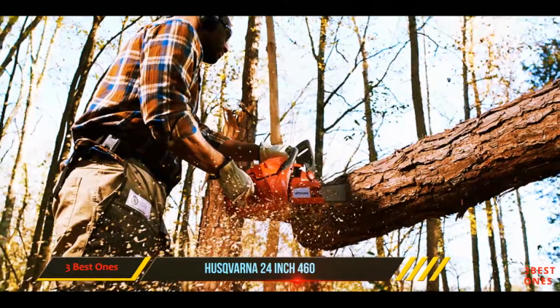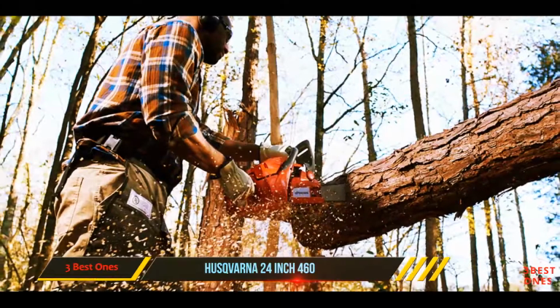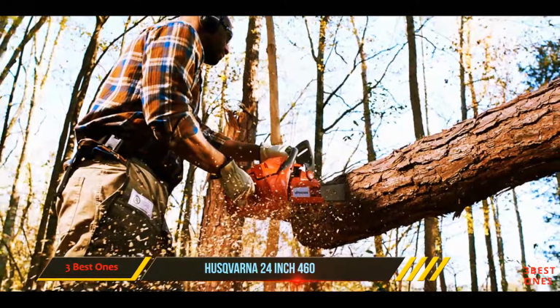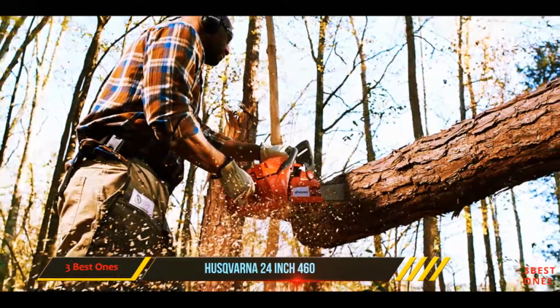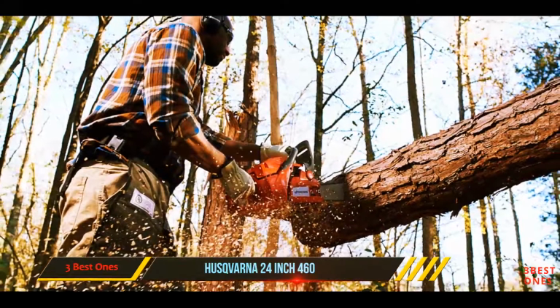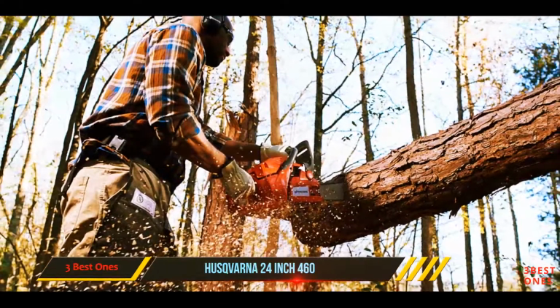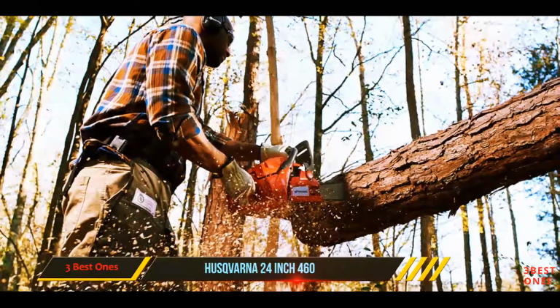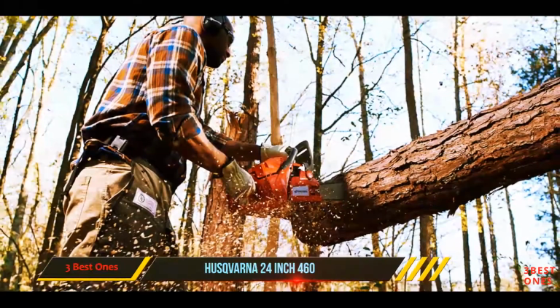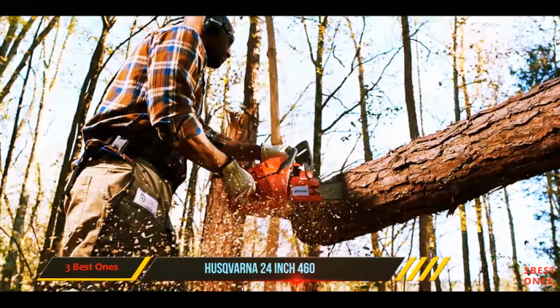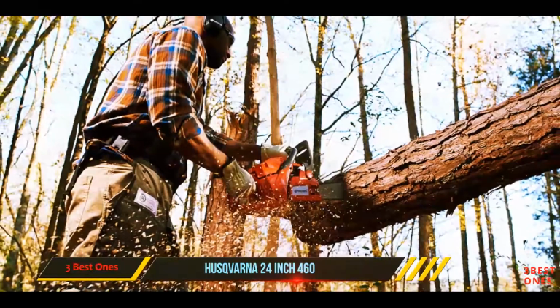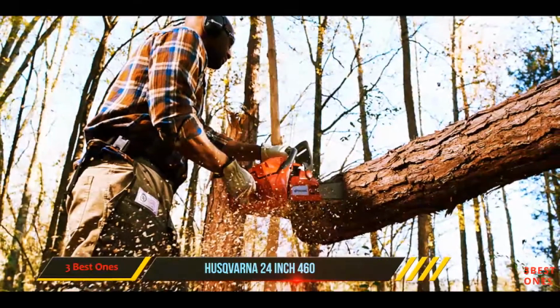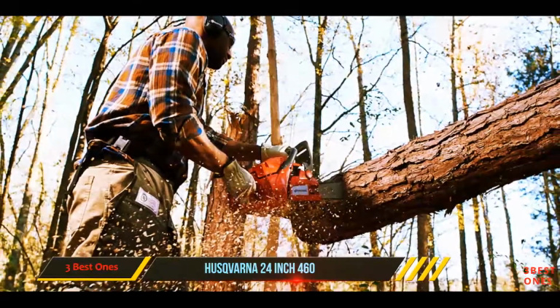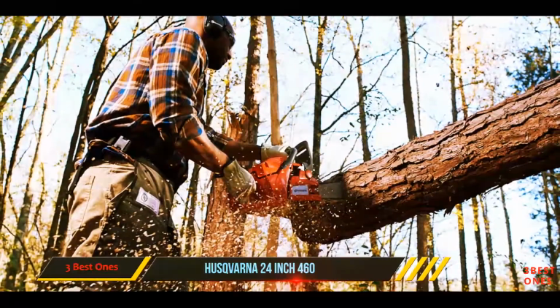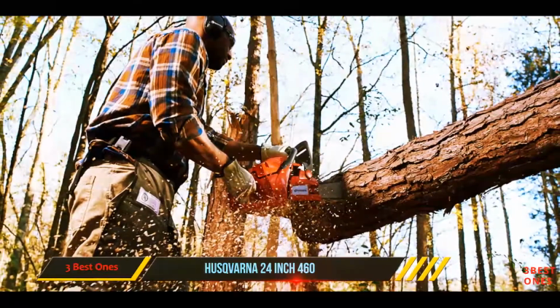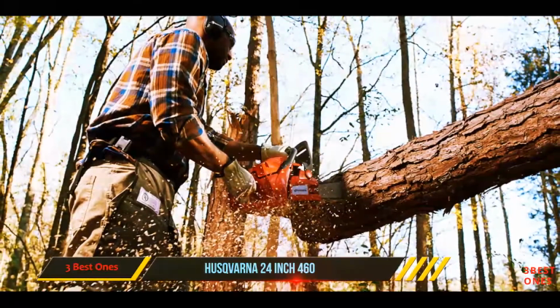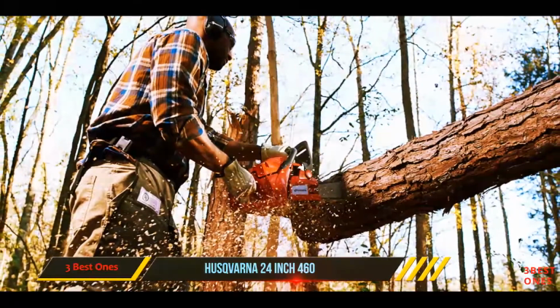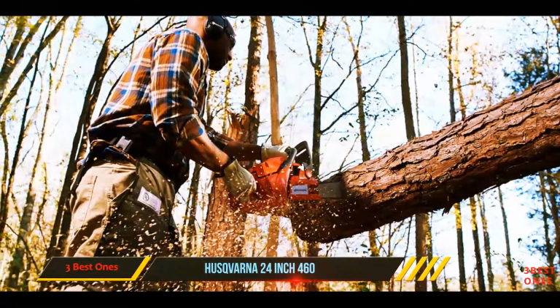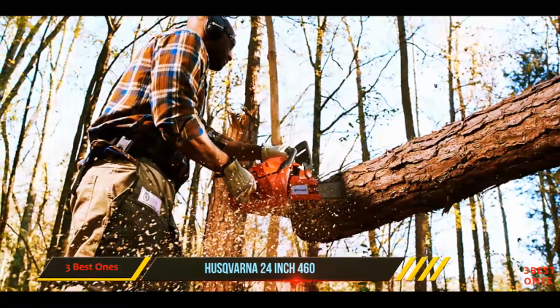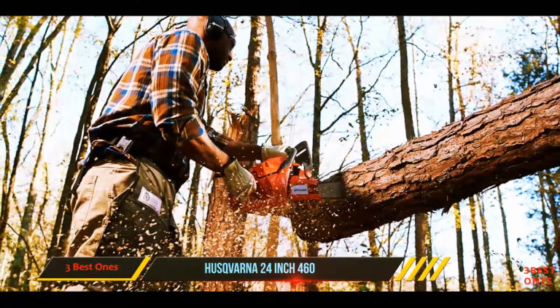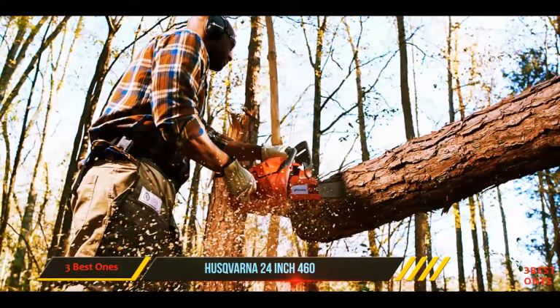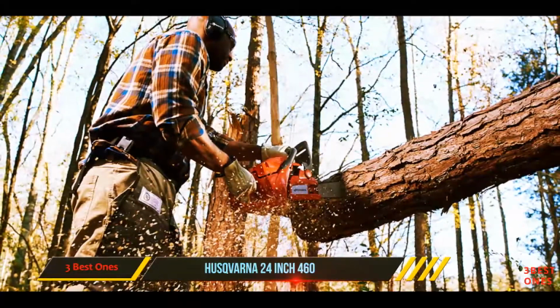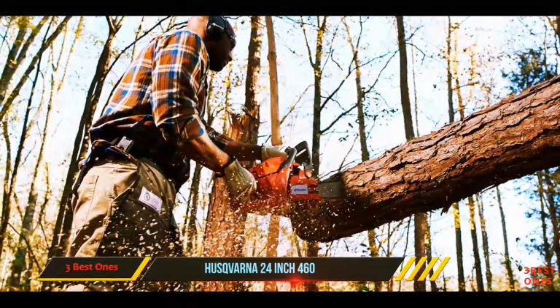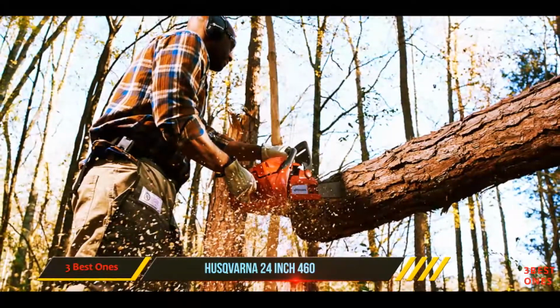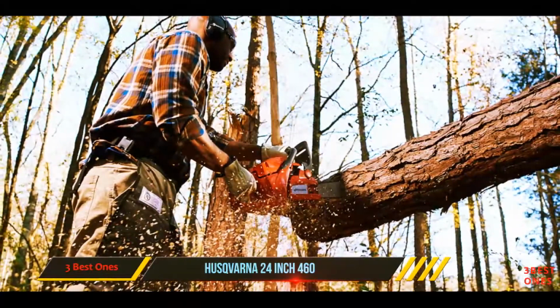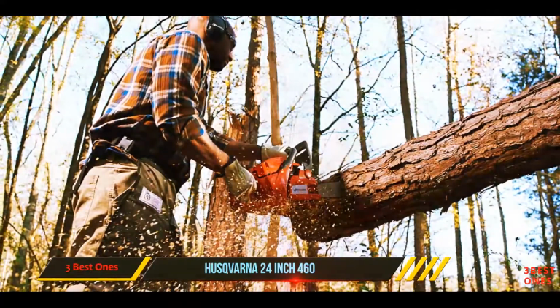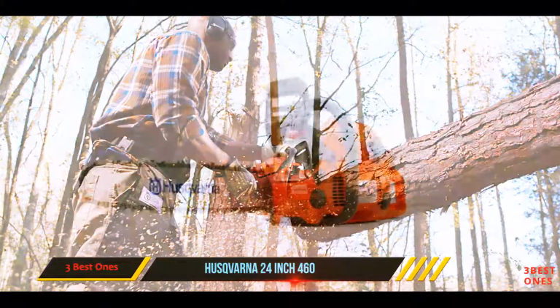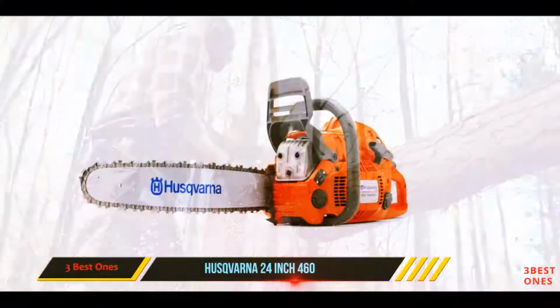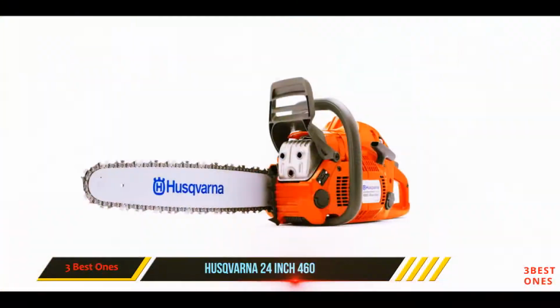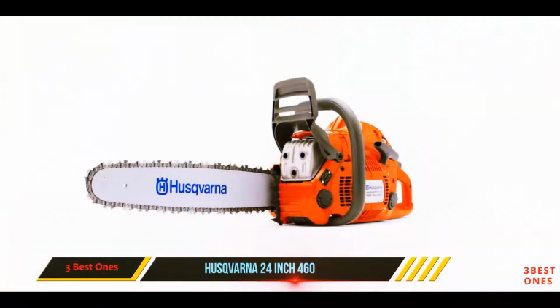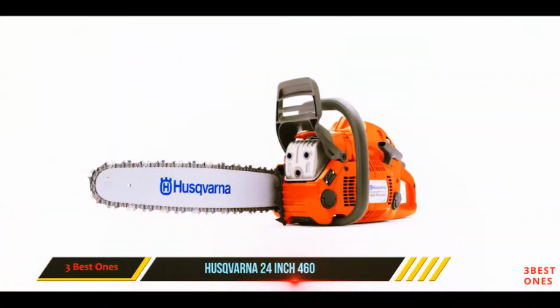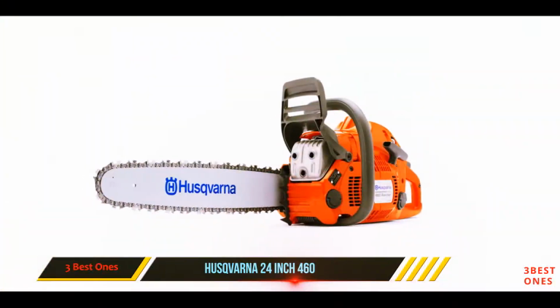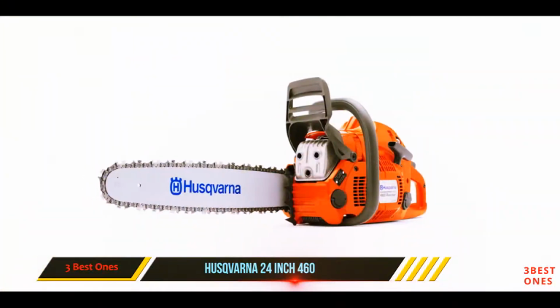It also includes all of the top features you want in a chainsaw this big: an inertia-activated chain brake, automatic oiler with adjustable flow, and a side-mounted chain tensioning system.